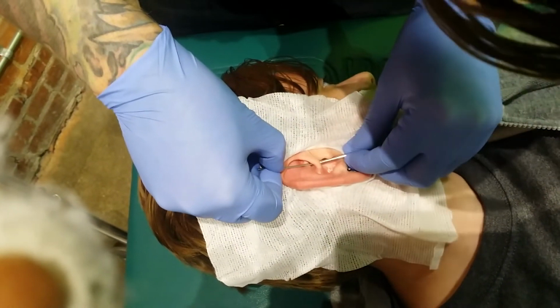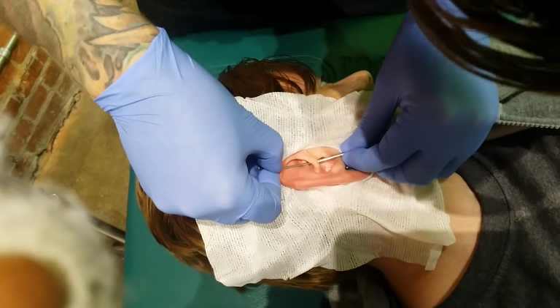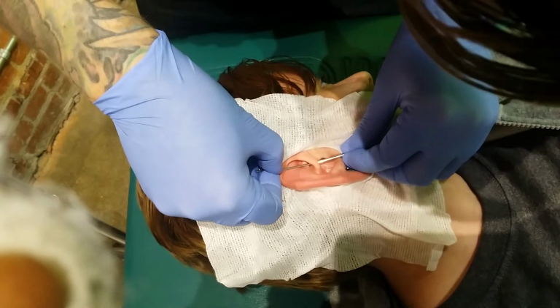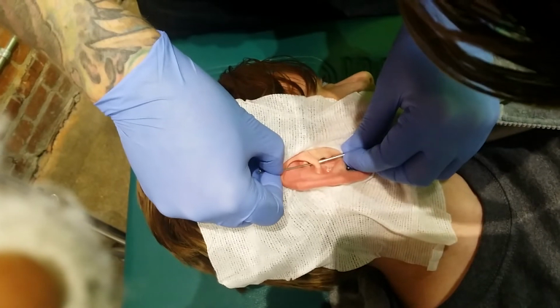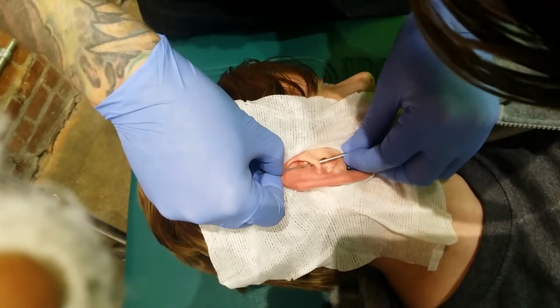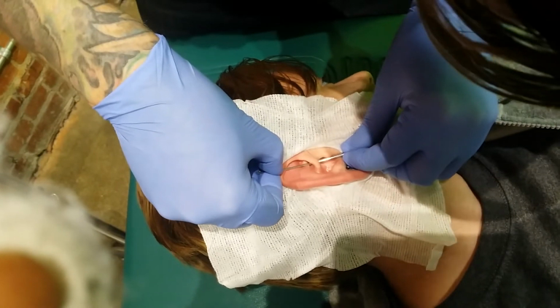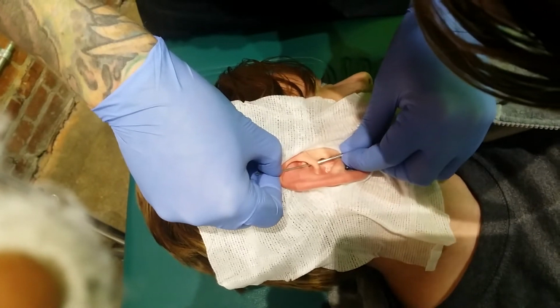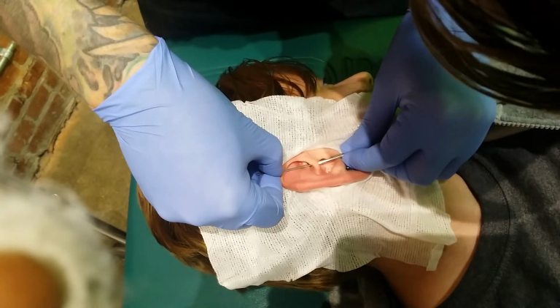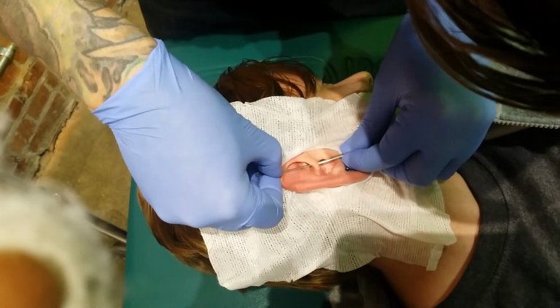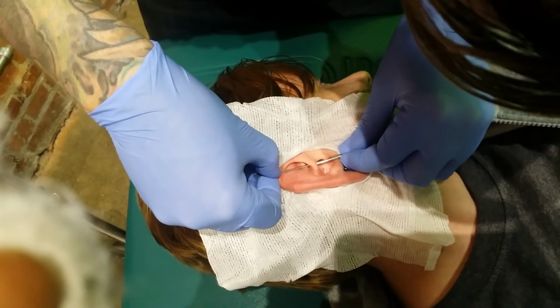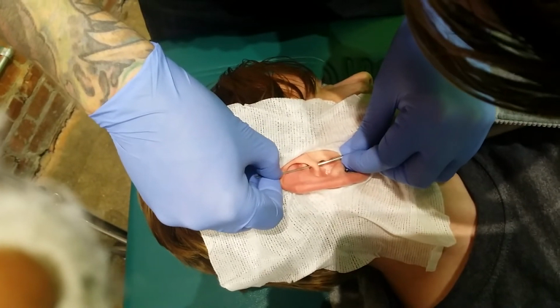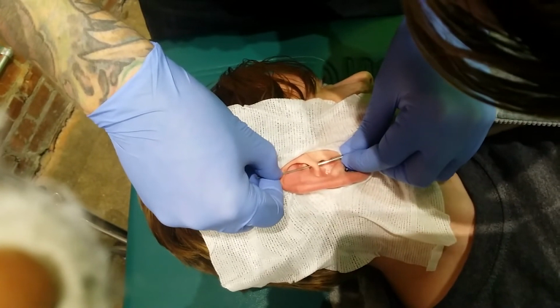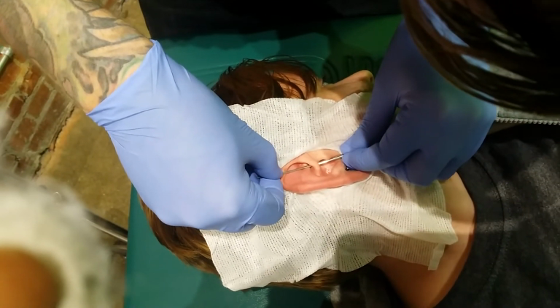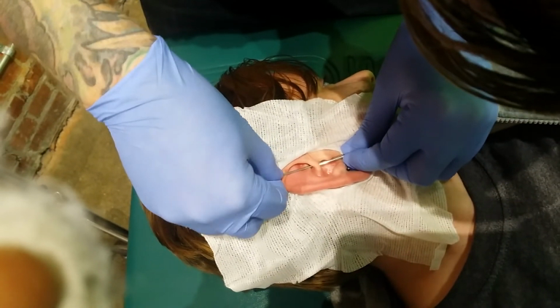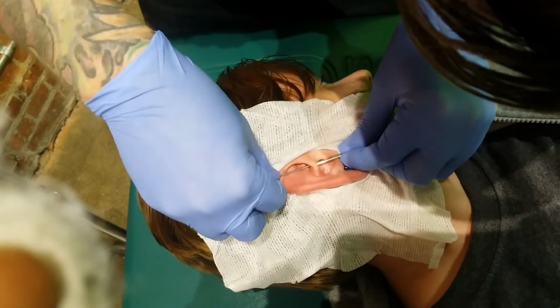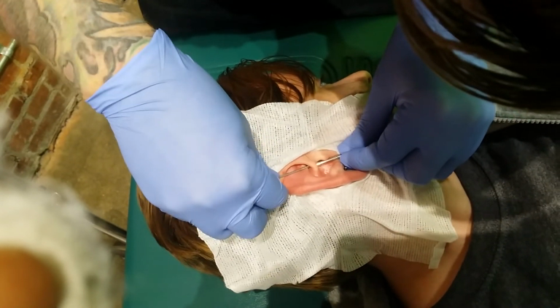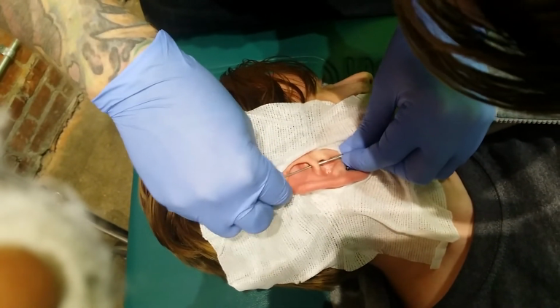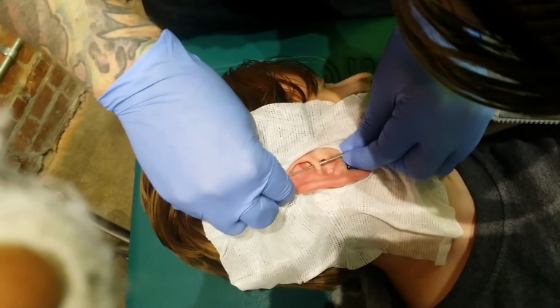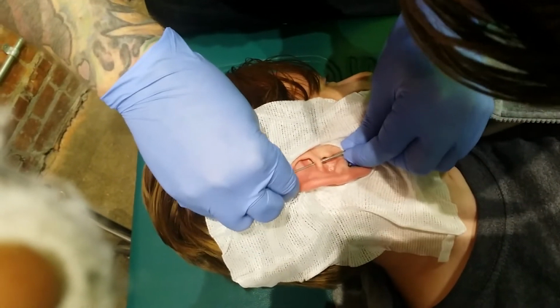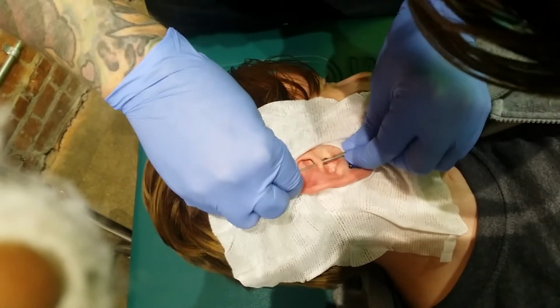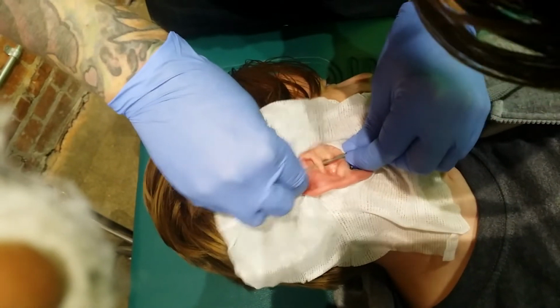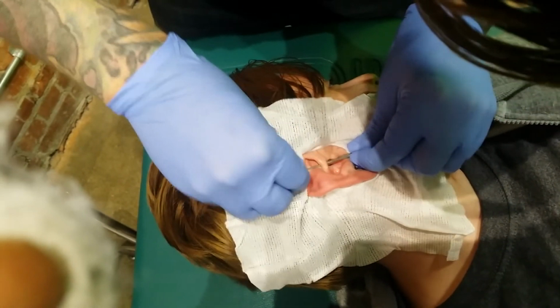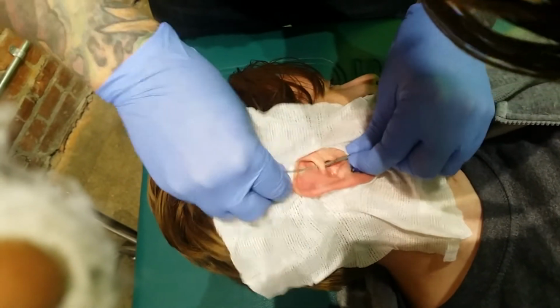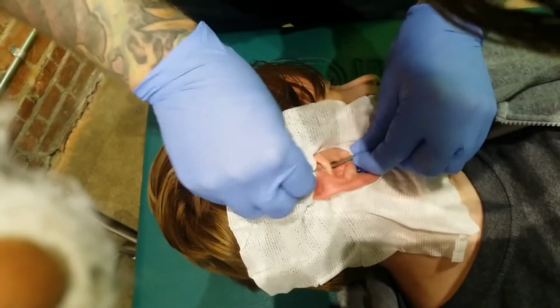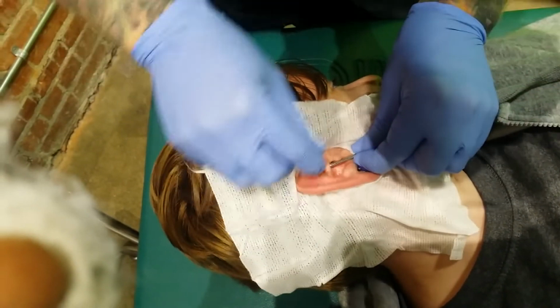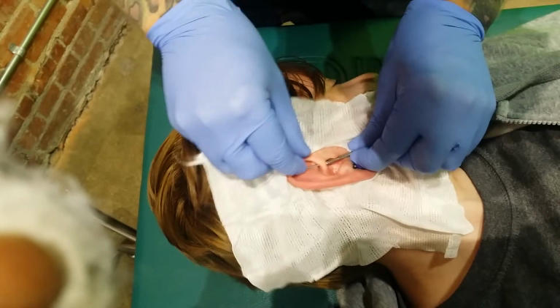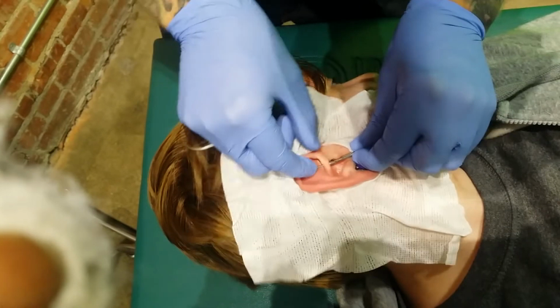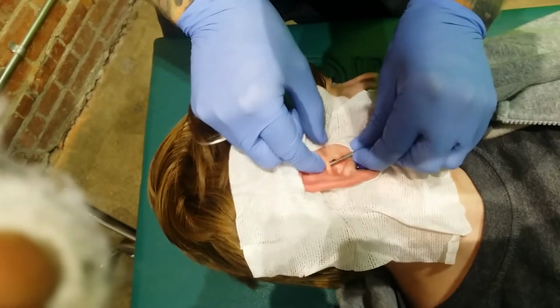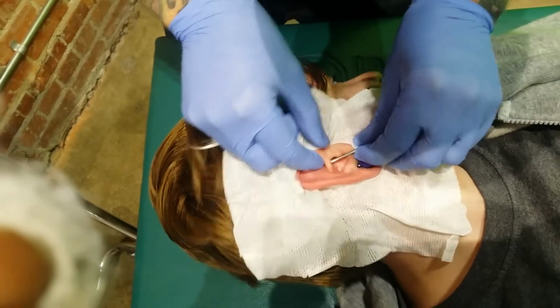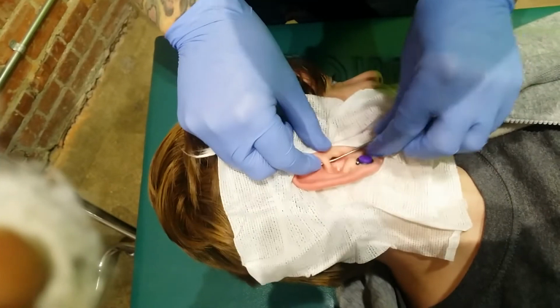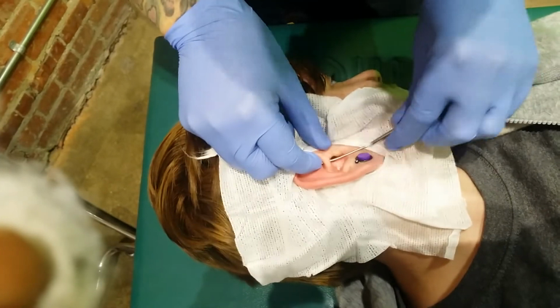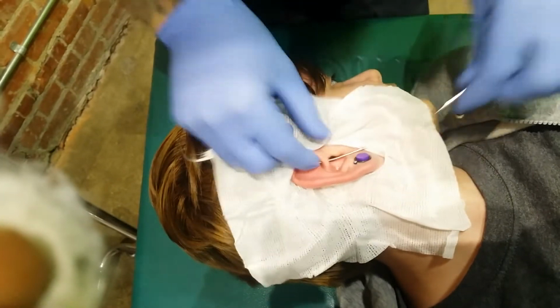All right. Take a deep breath in for me. And breathe out. So that needle's already through.